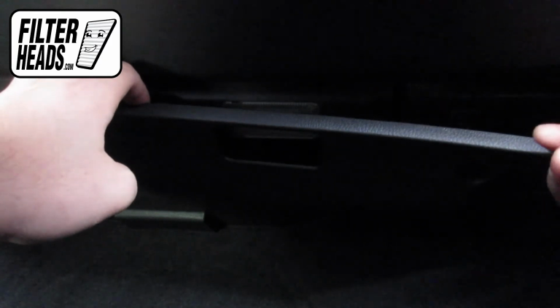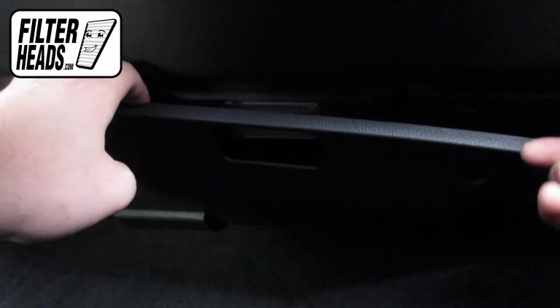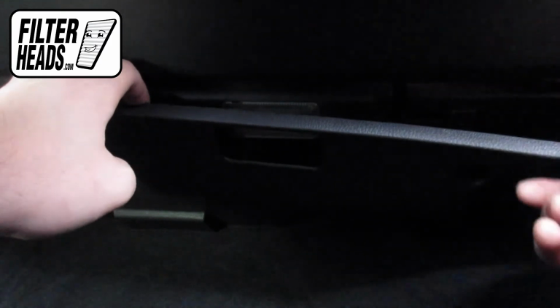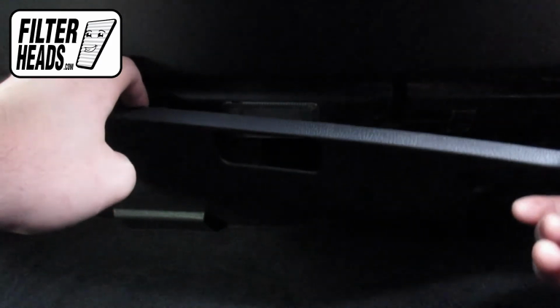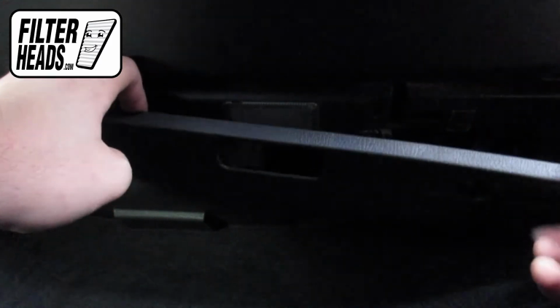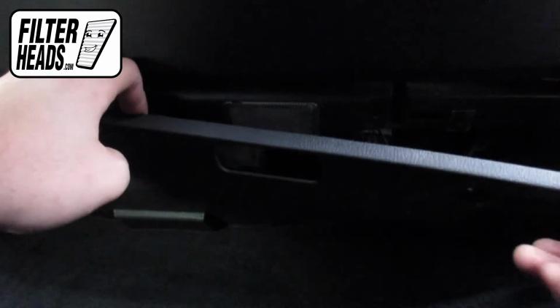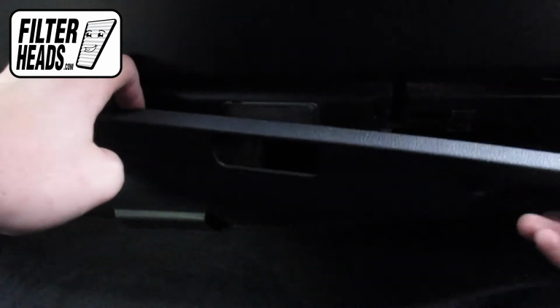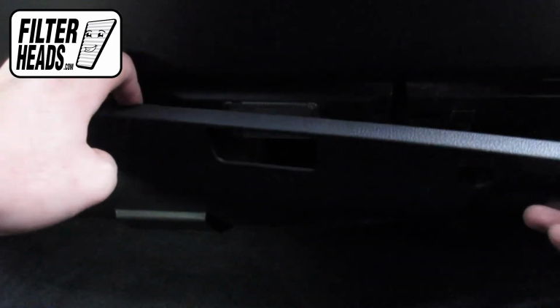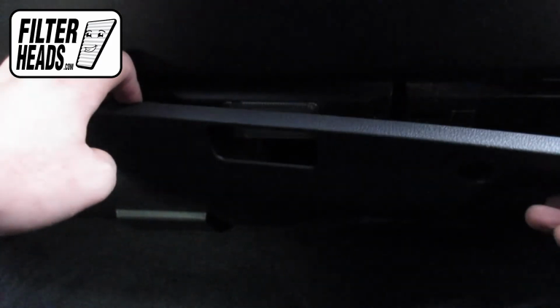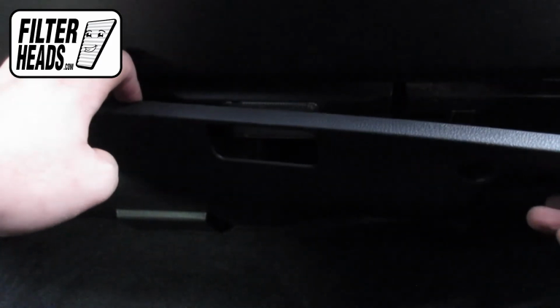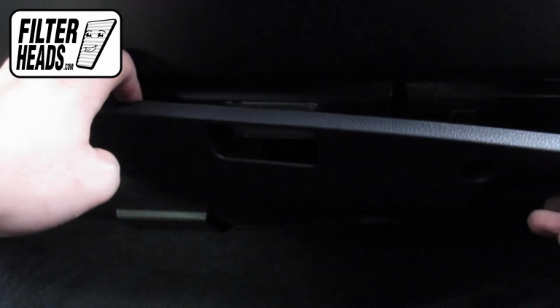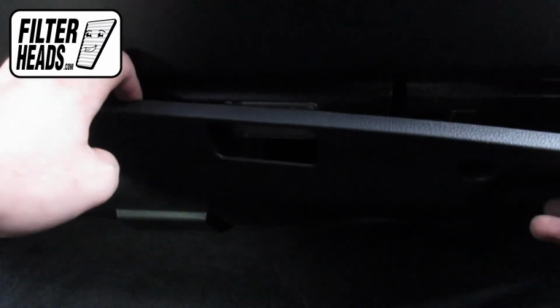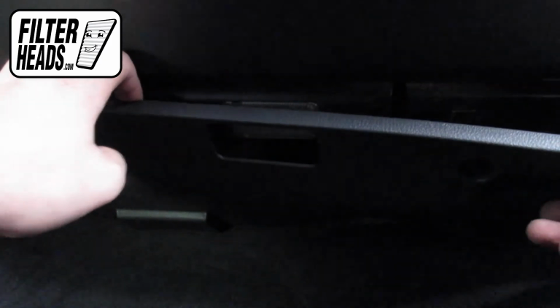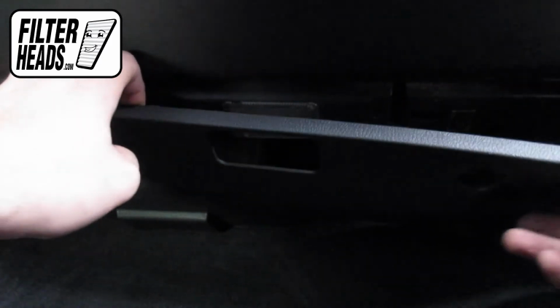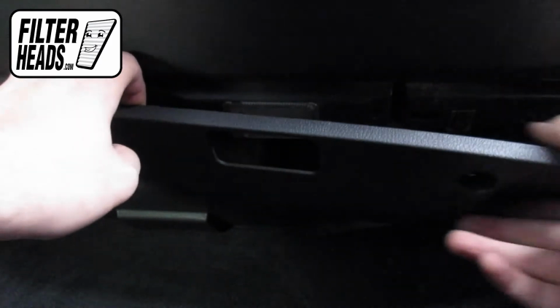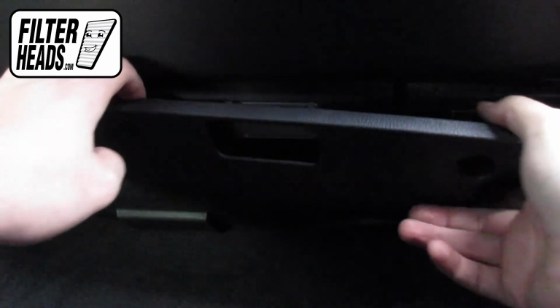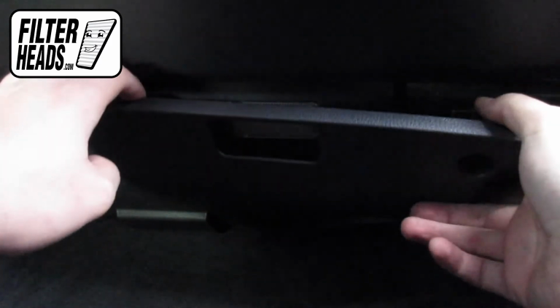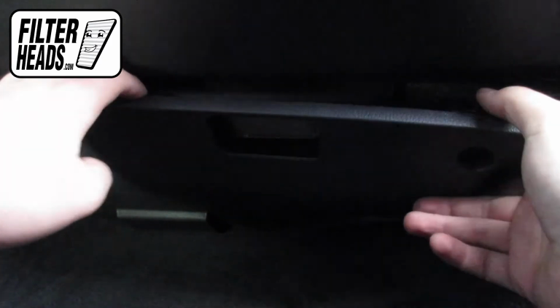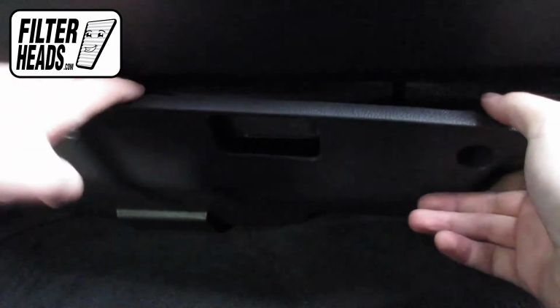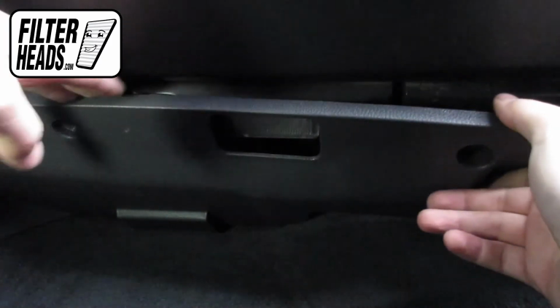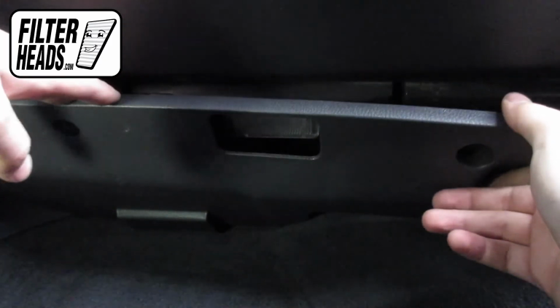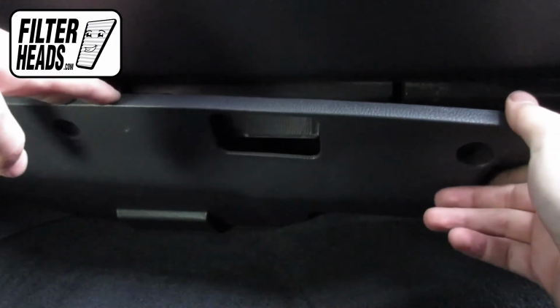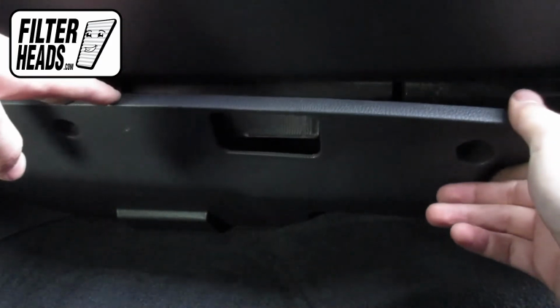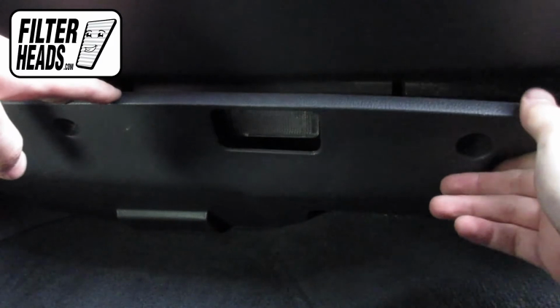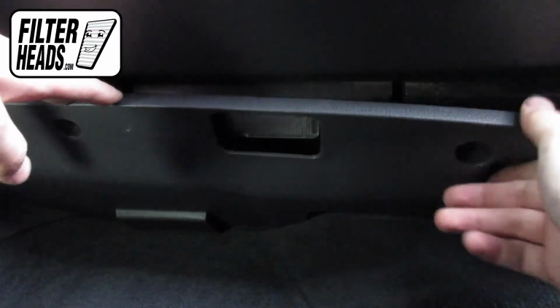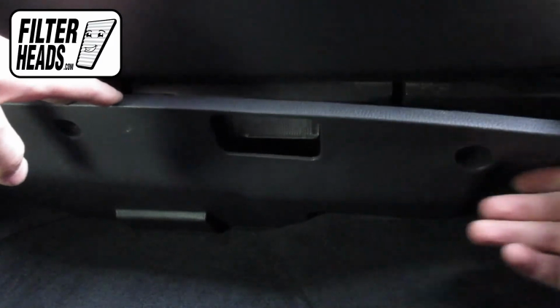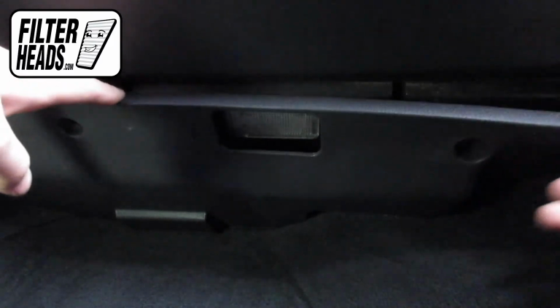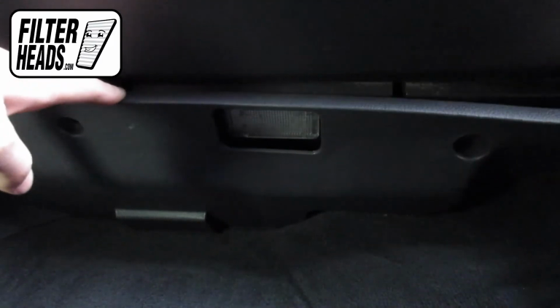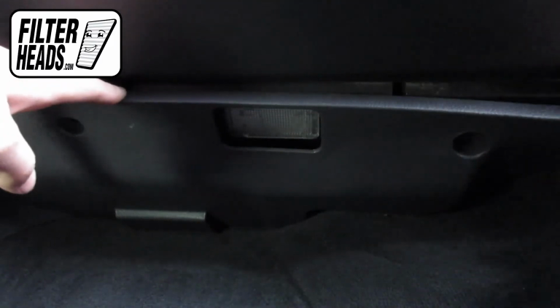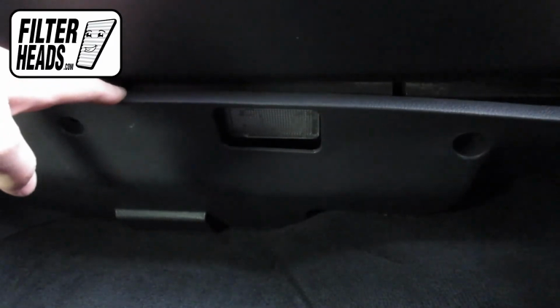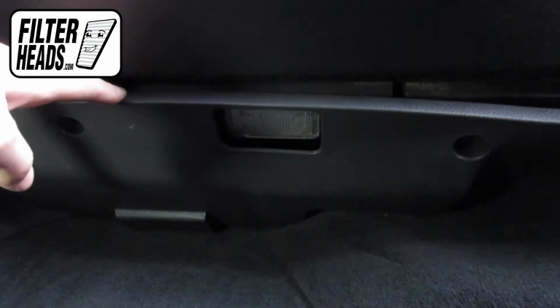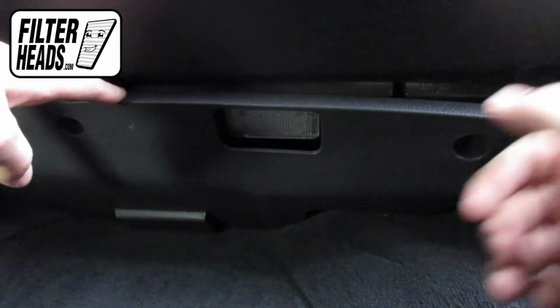Note the side teeth tabs. Pull the kick panel slightly to remove the bottom panel.